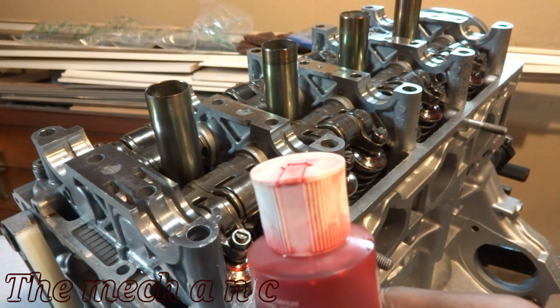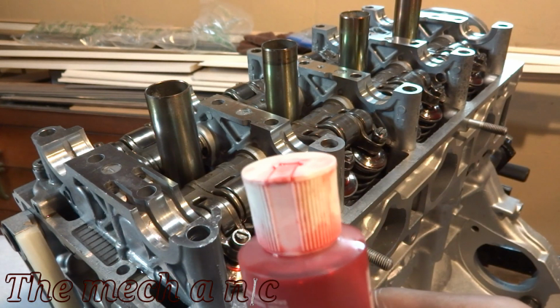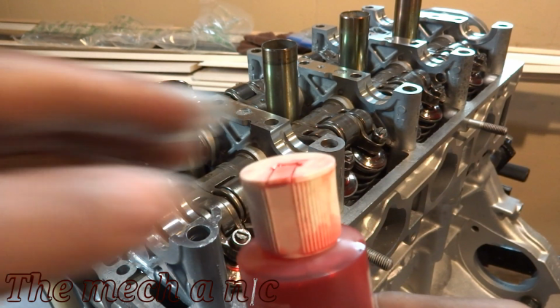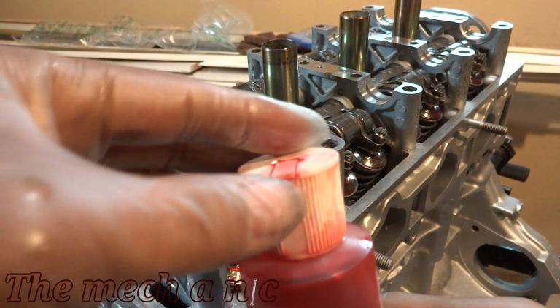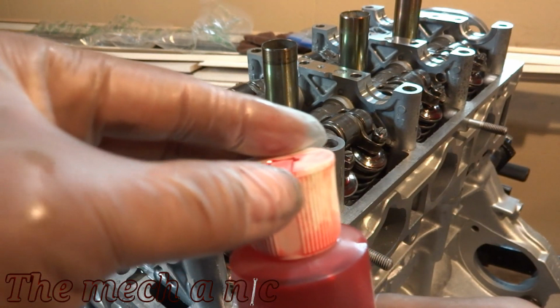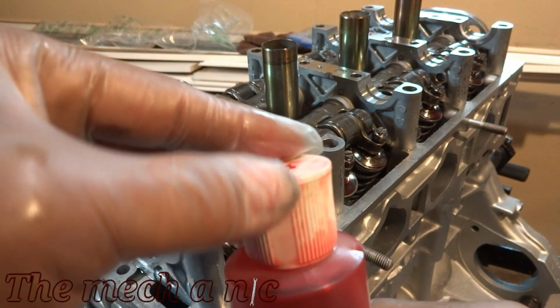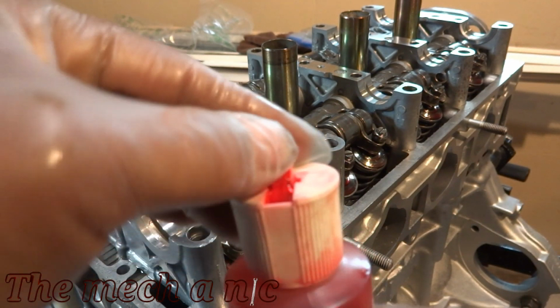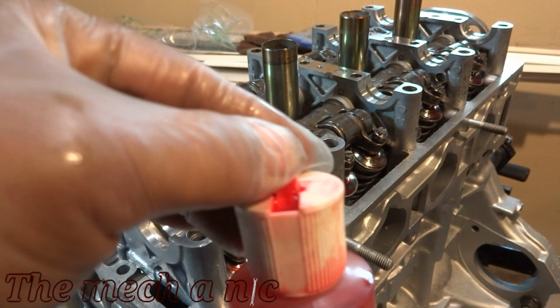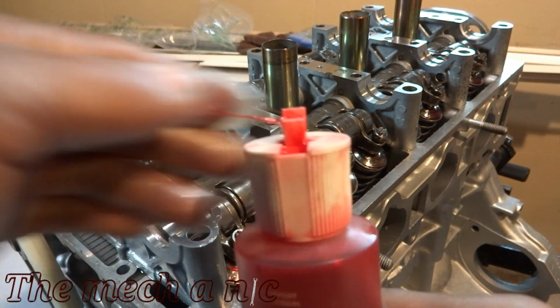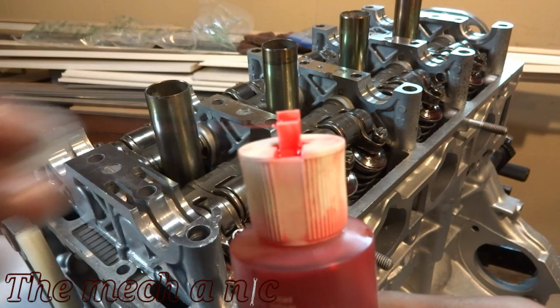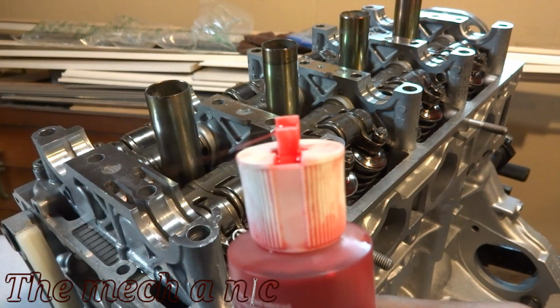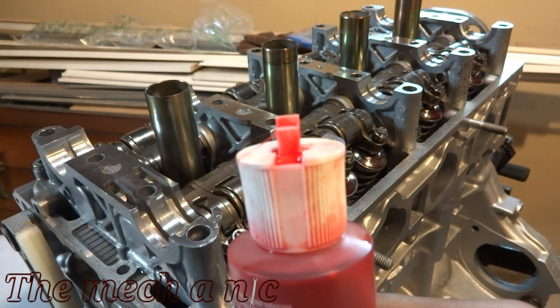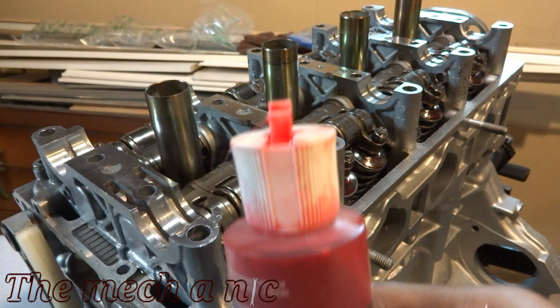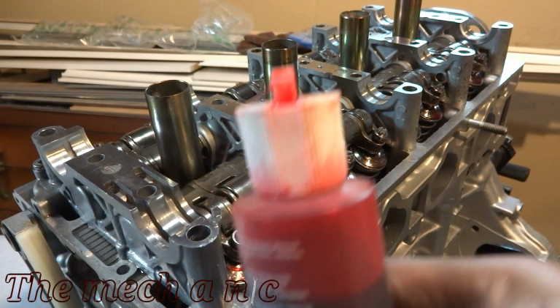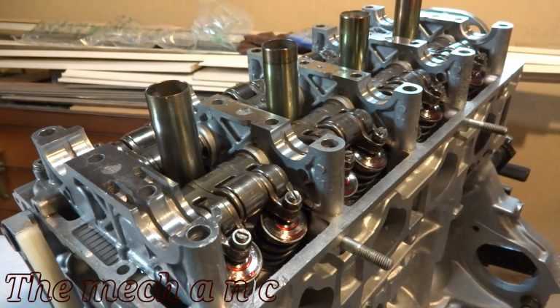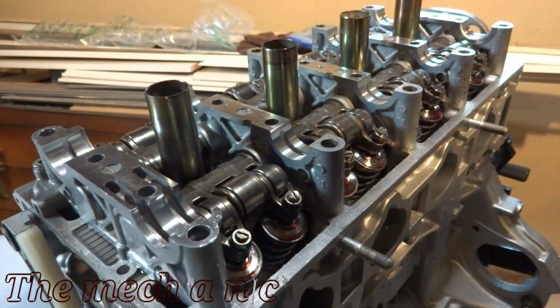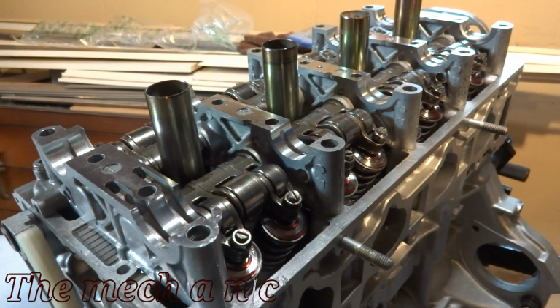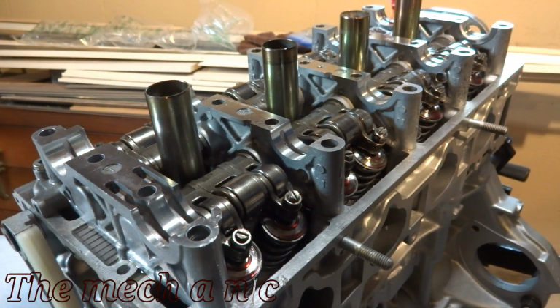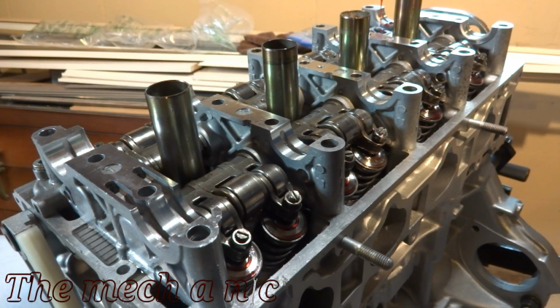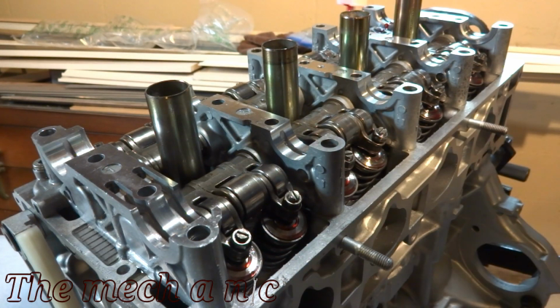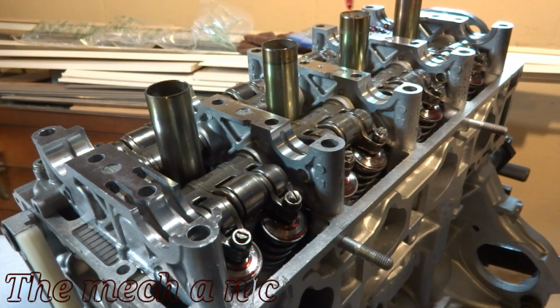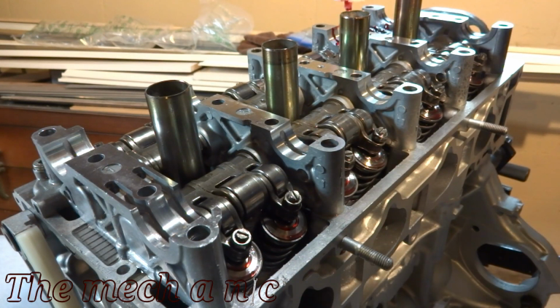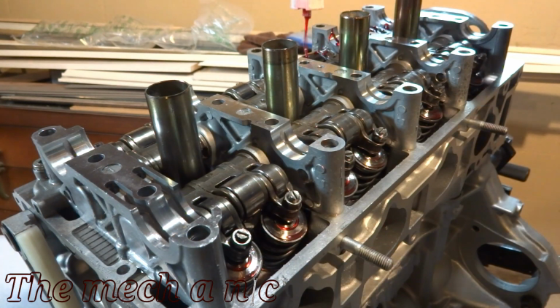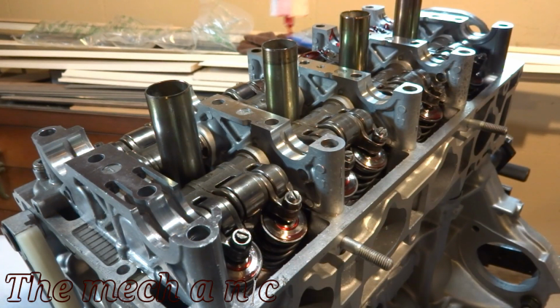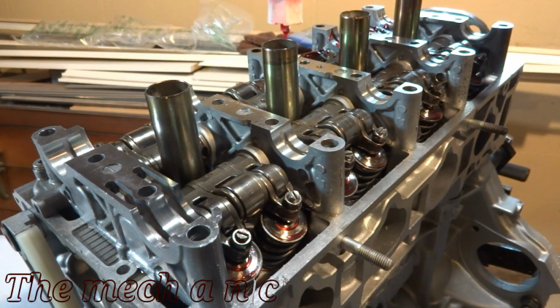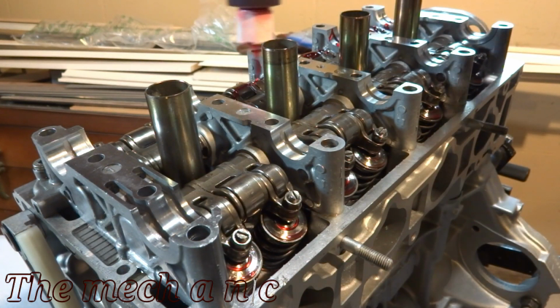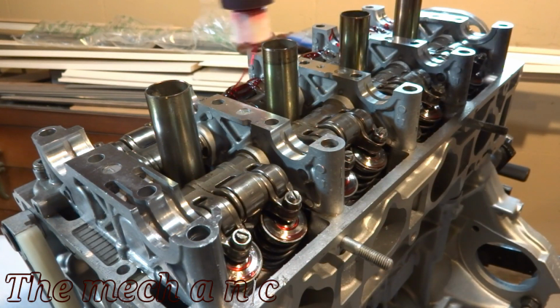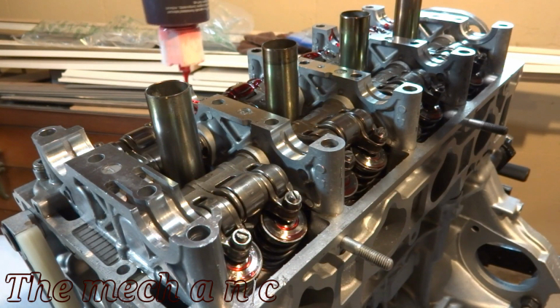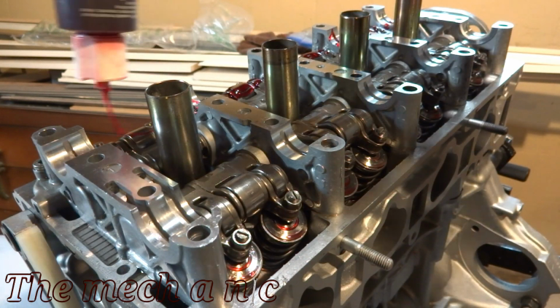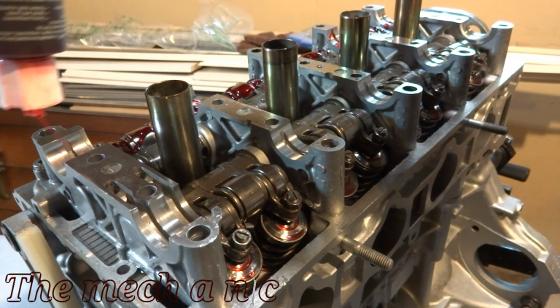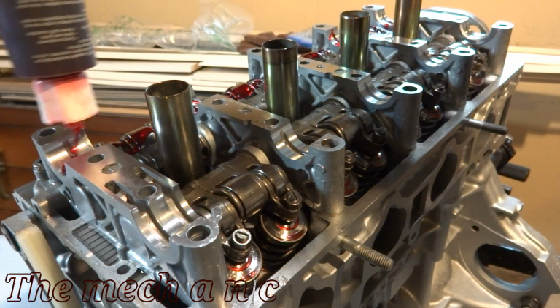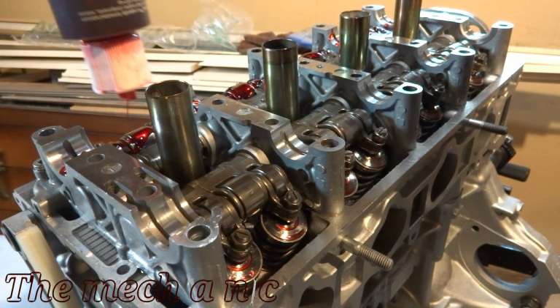Of course everything is going to get assembly lube before we put it all together — so much assembly lube.